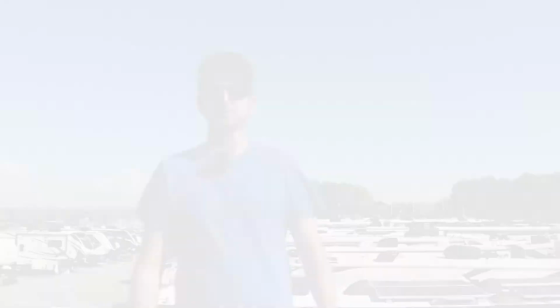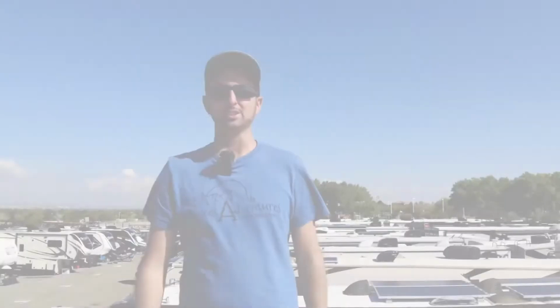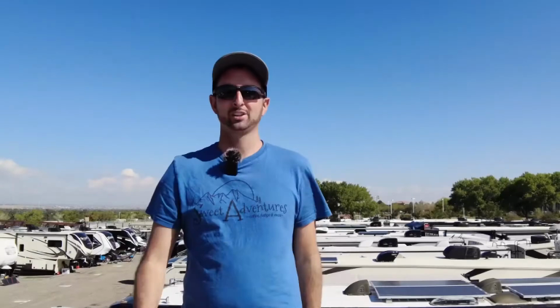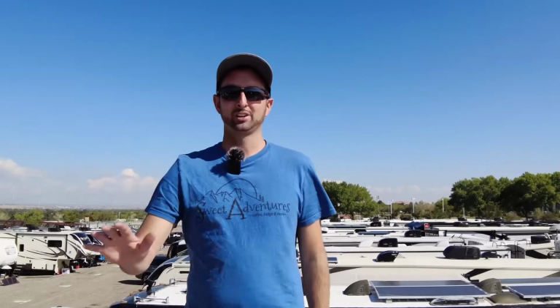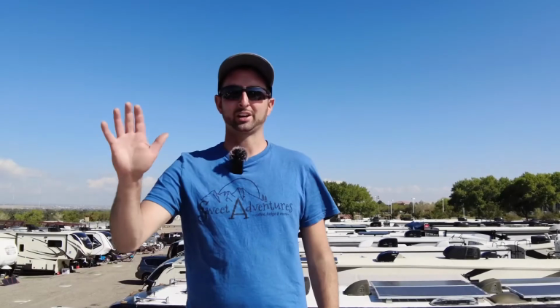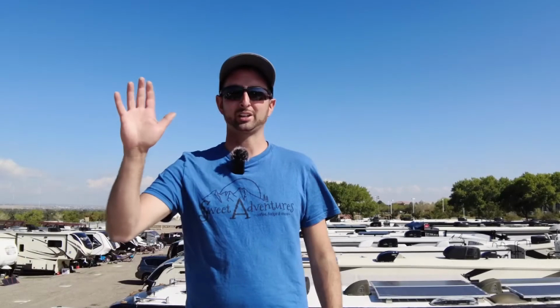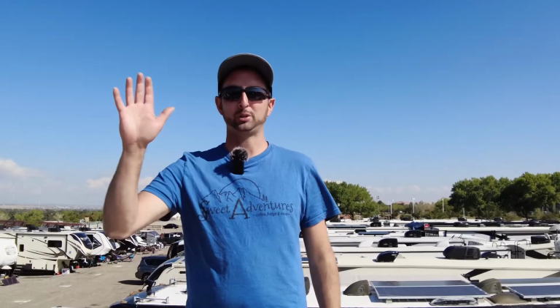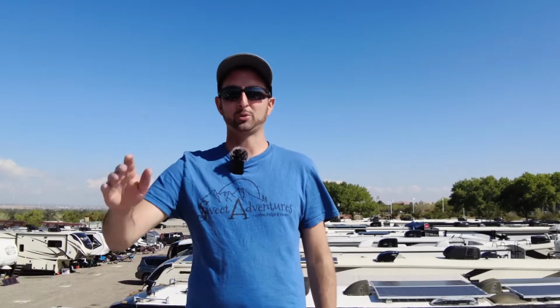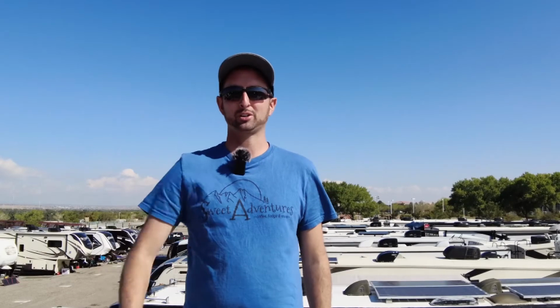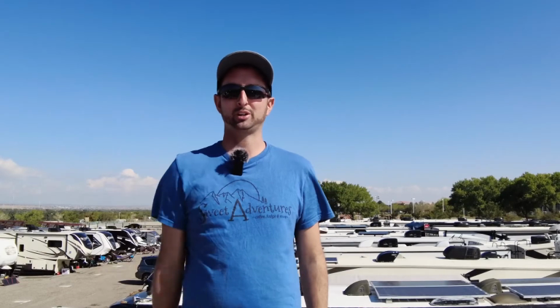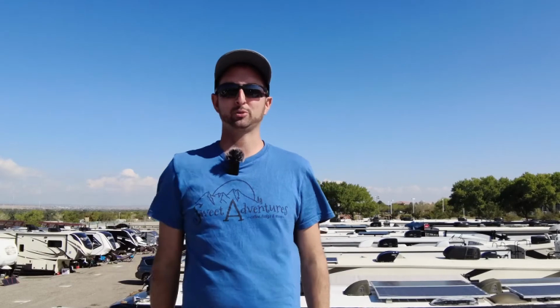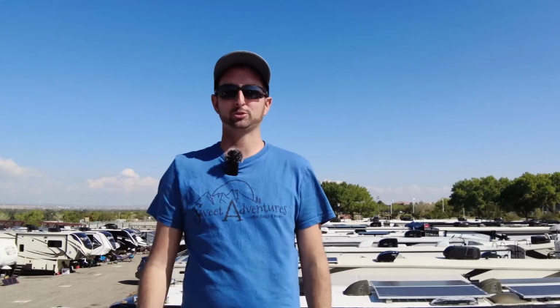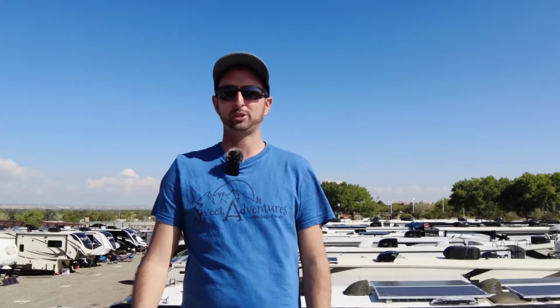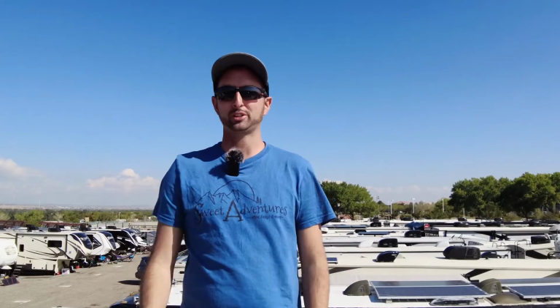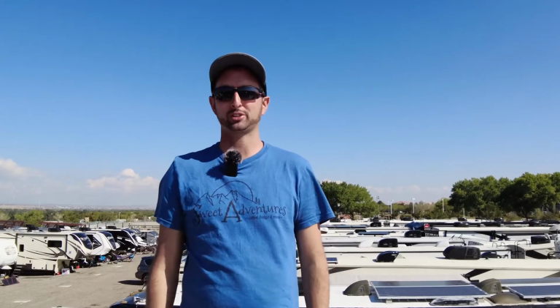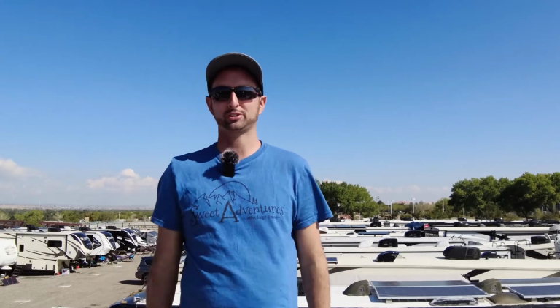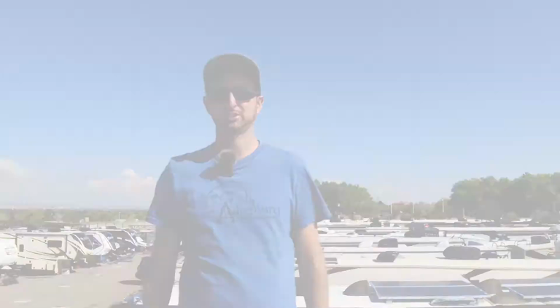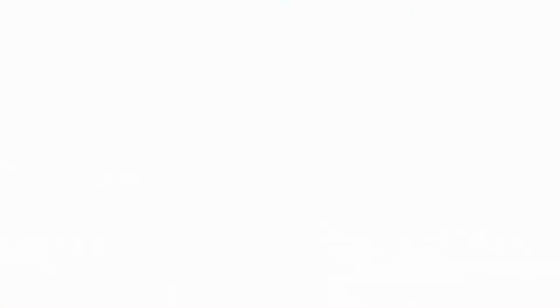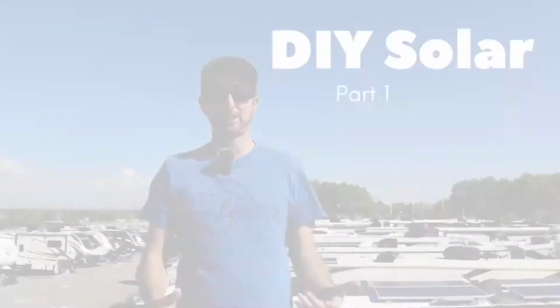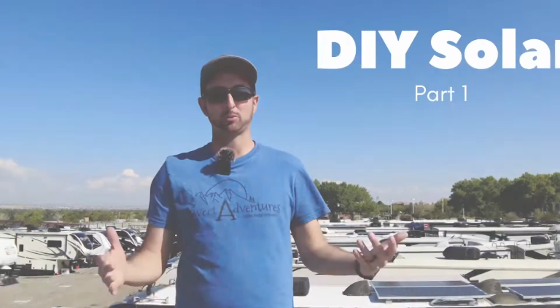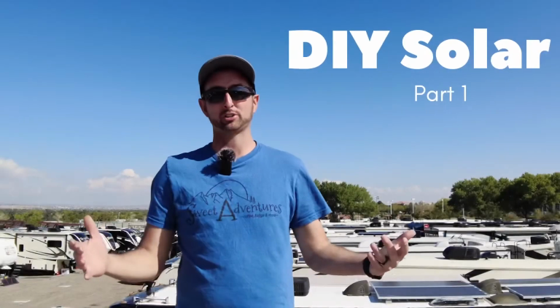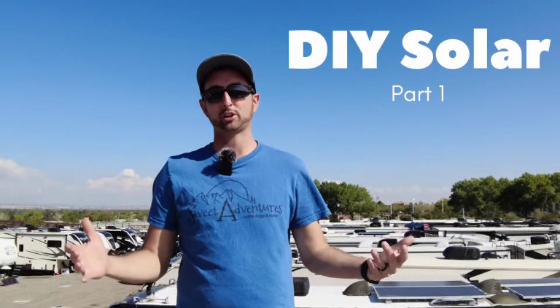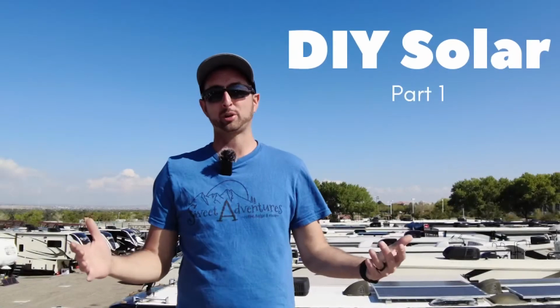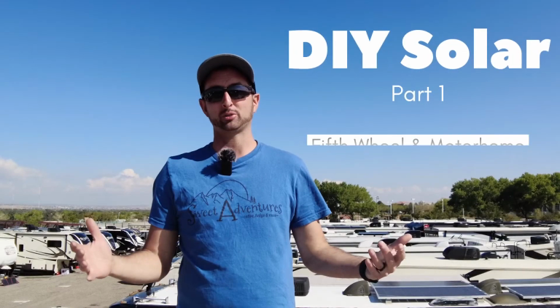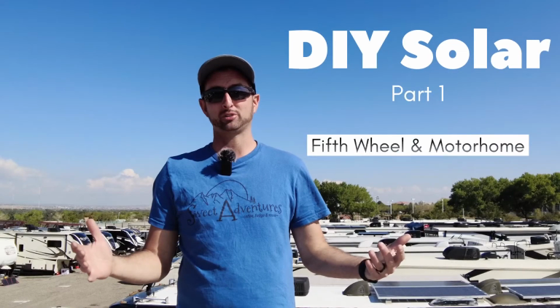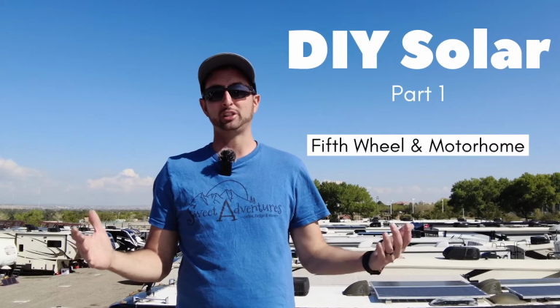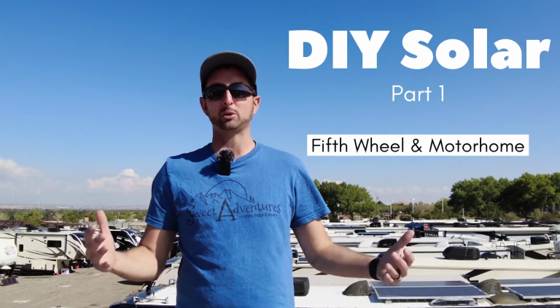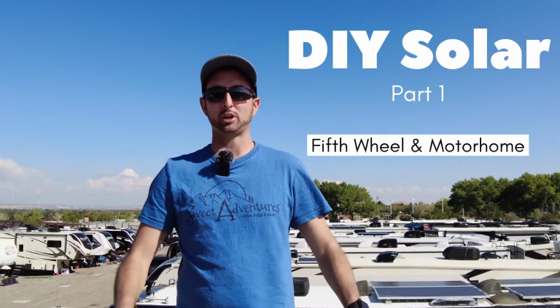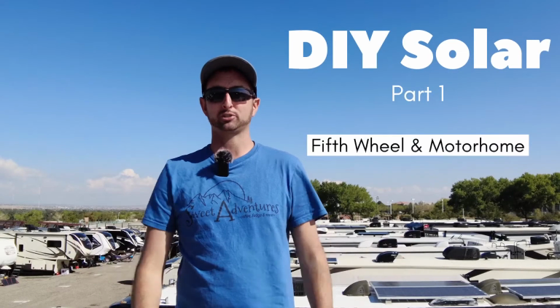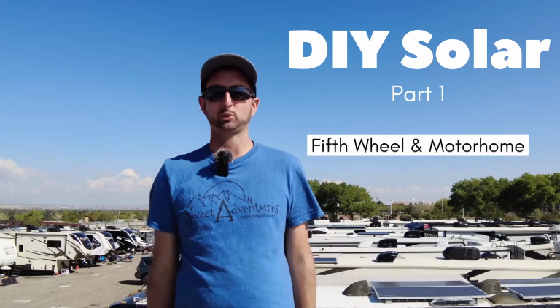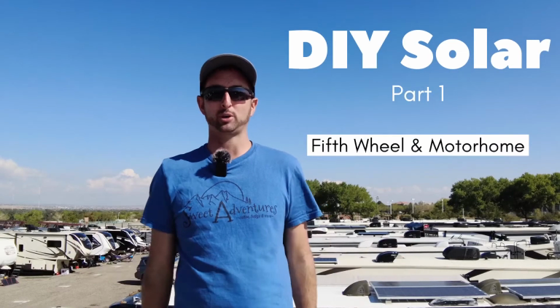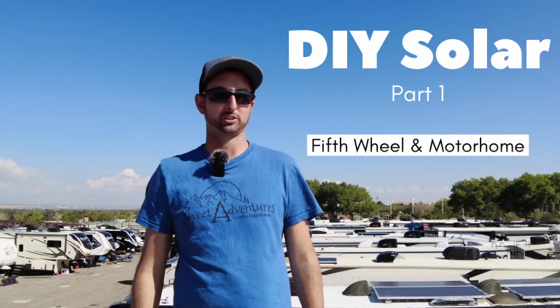Hi guys, Peter Rondo here with Sweet Adventures. Today I want to talk about DIY solar projects.